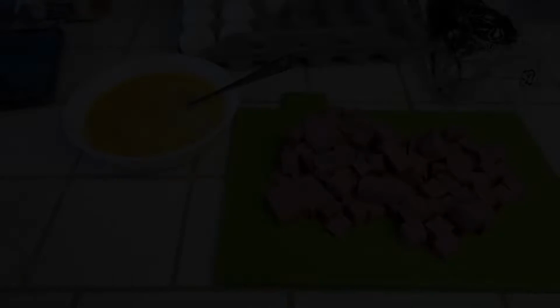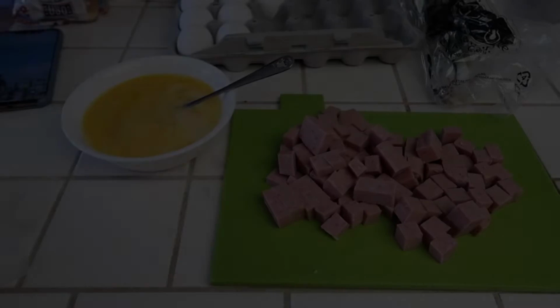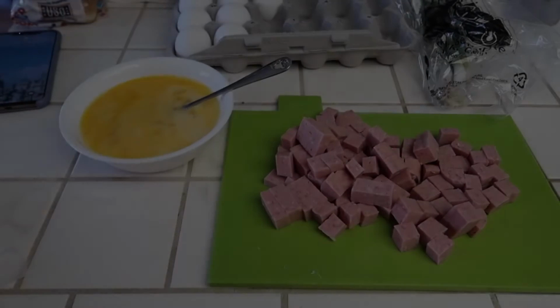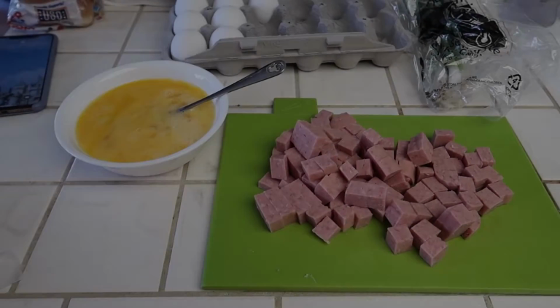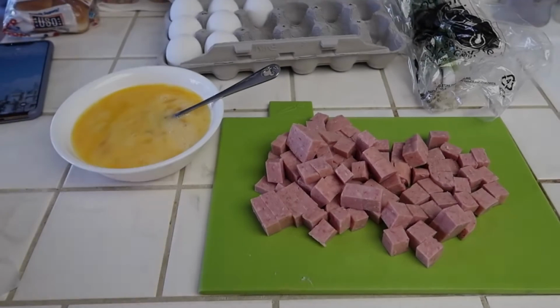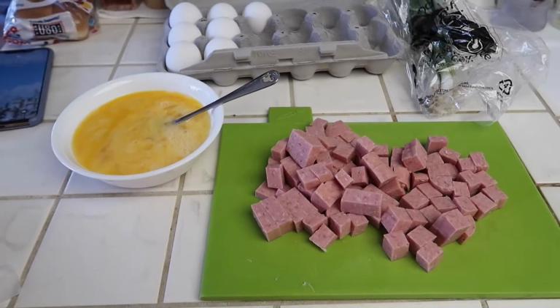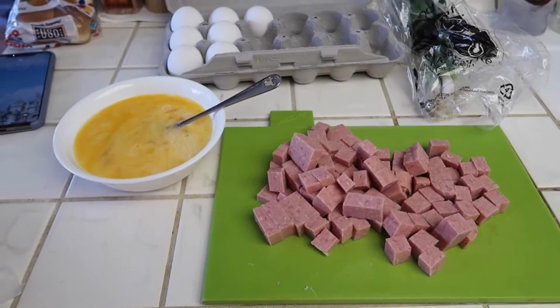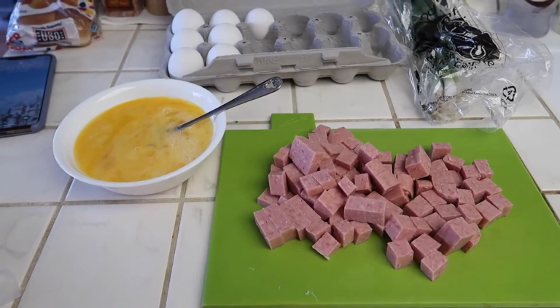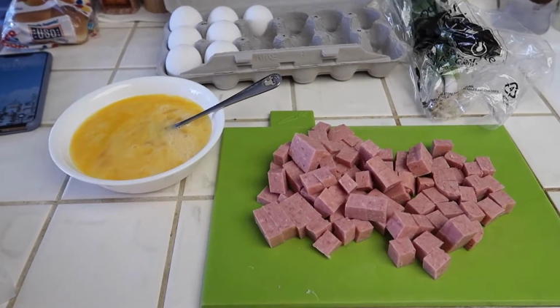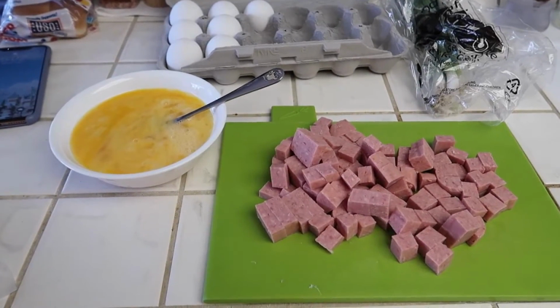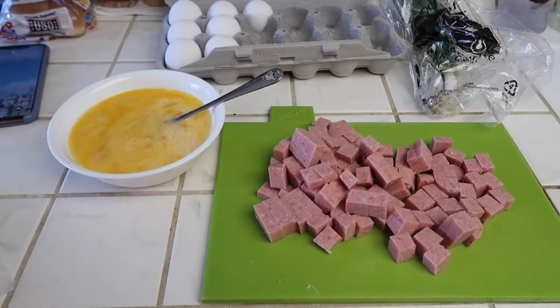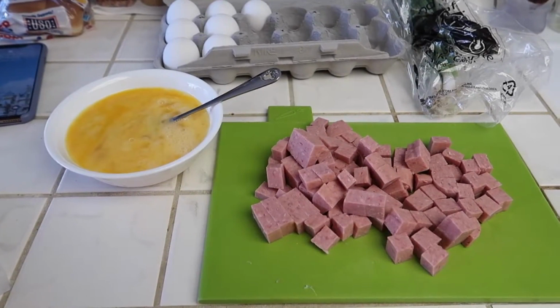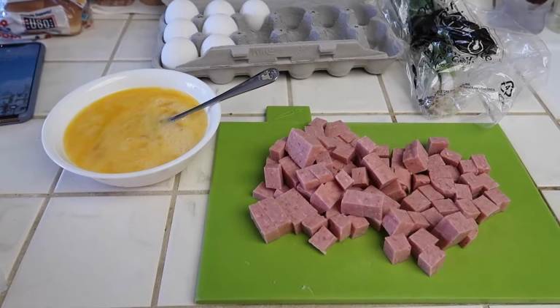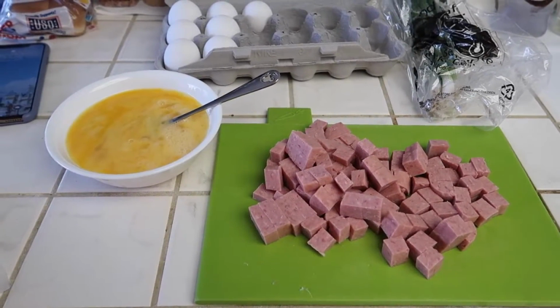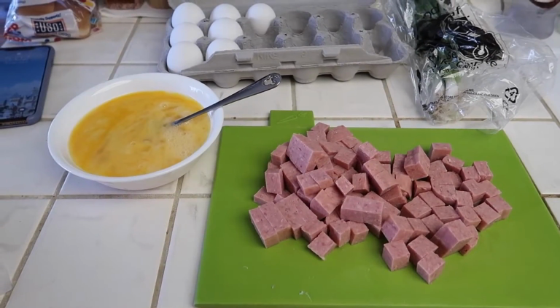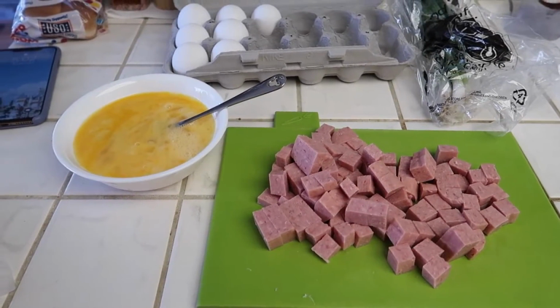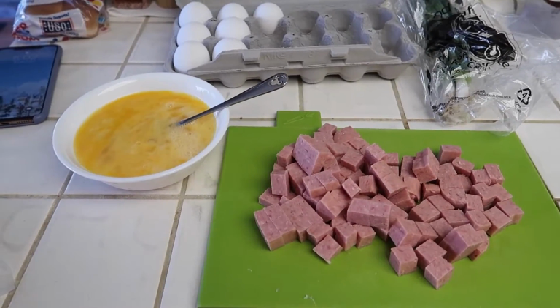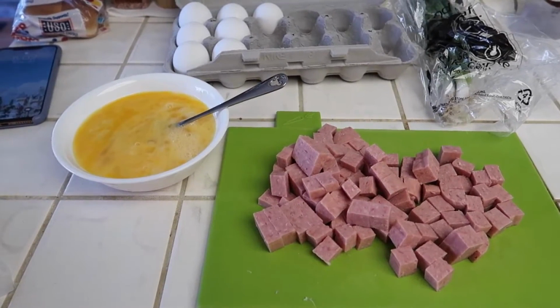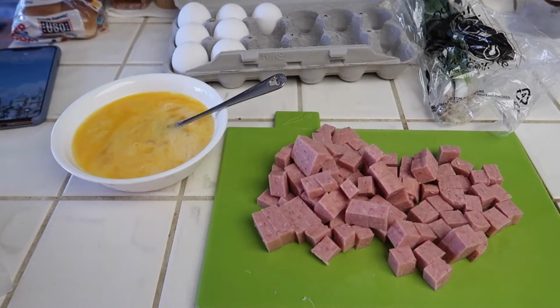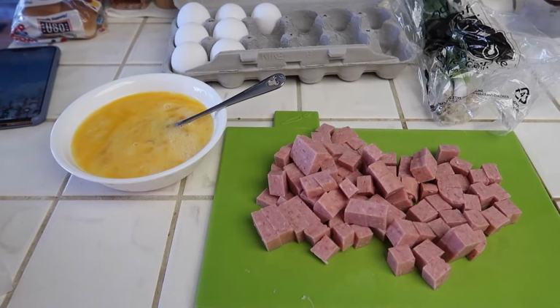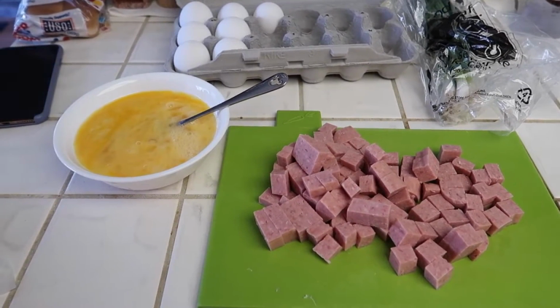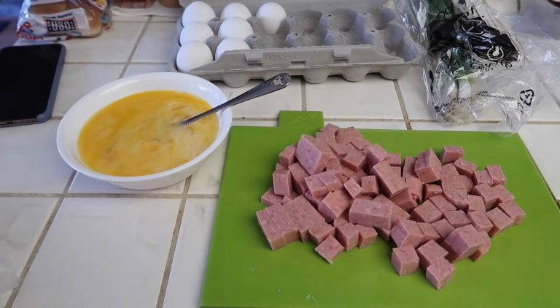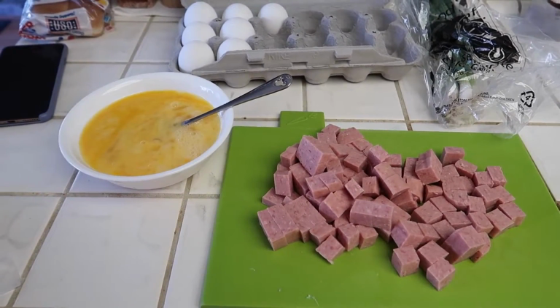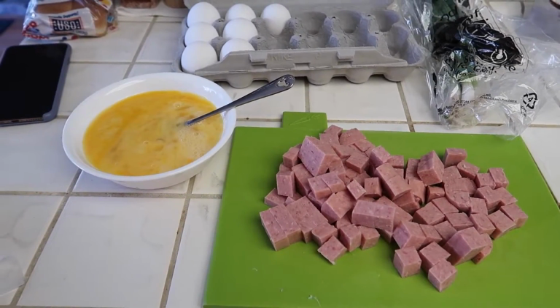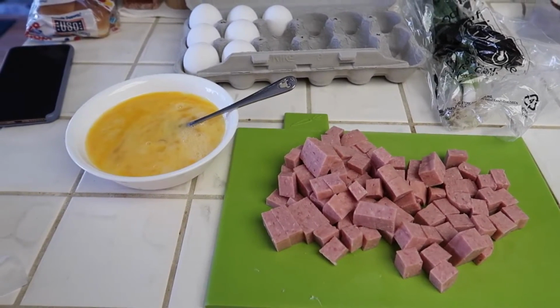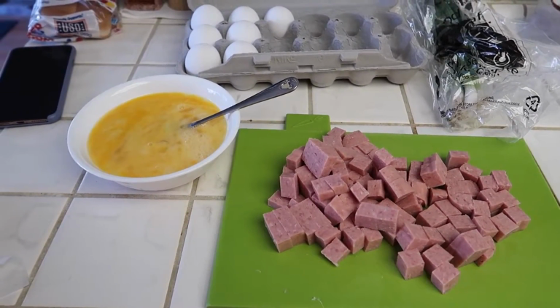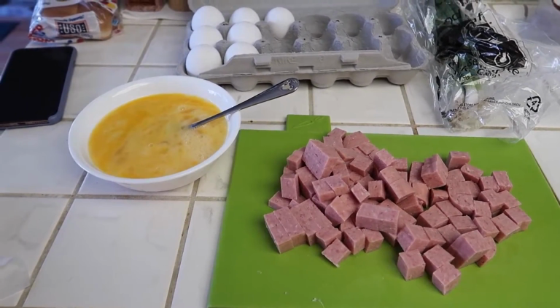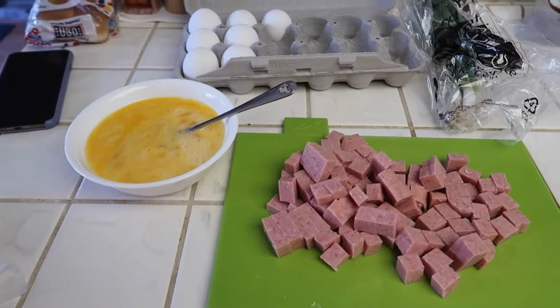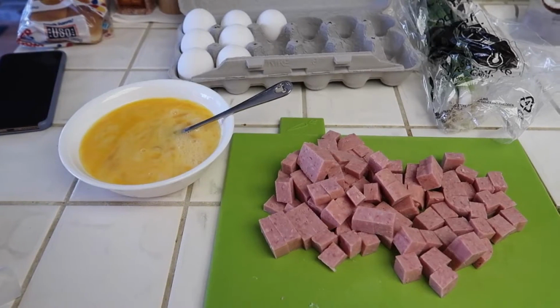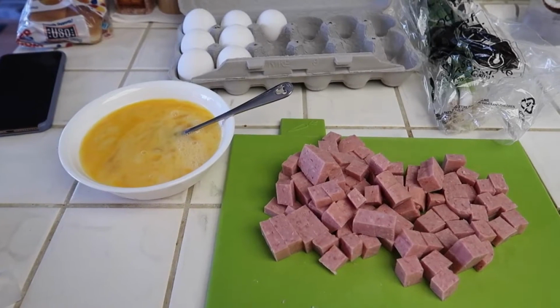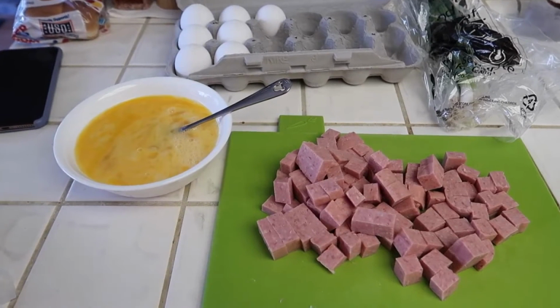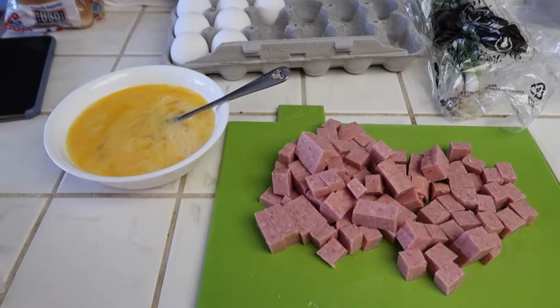Hey everyone, welcome back to my channel. So today is Monday and for dinner tonight I am making Spam fried rice.